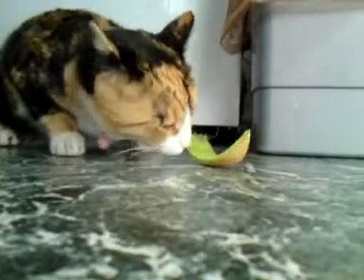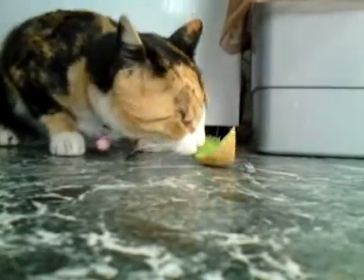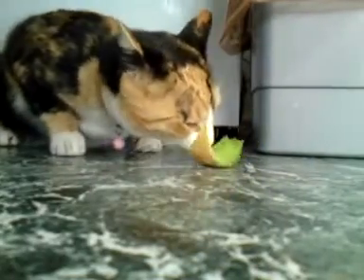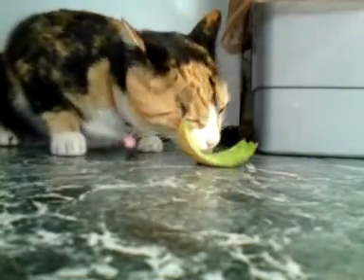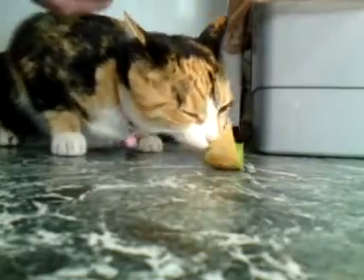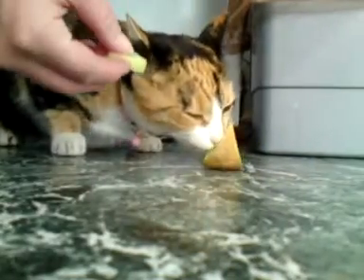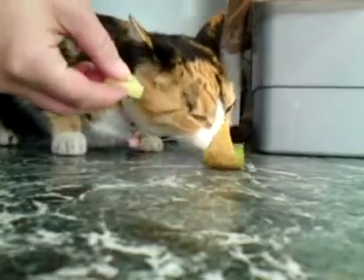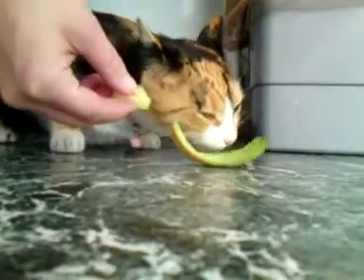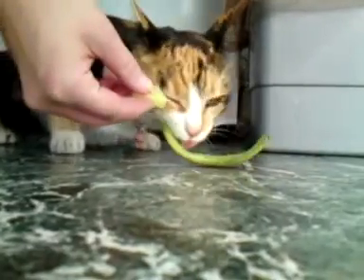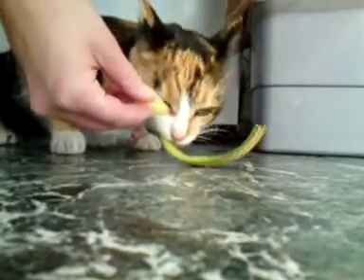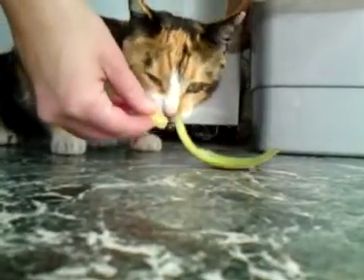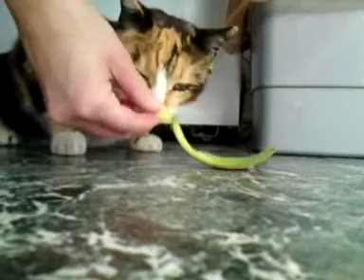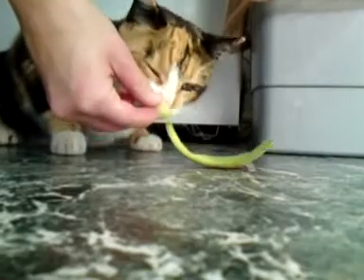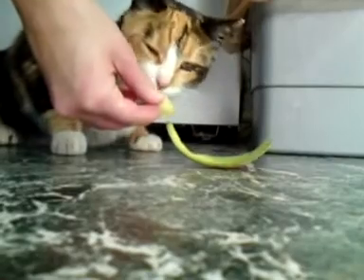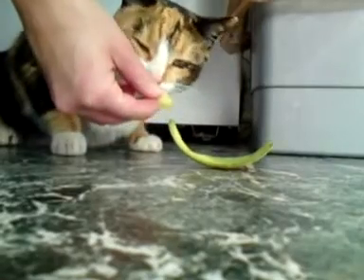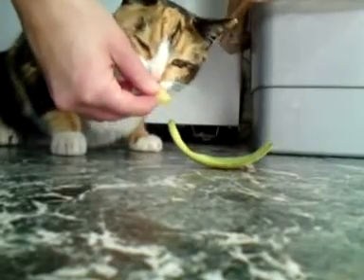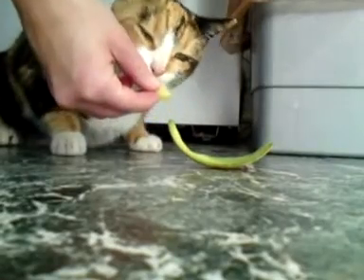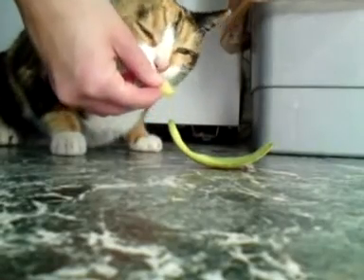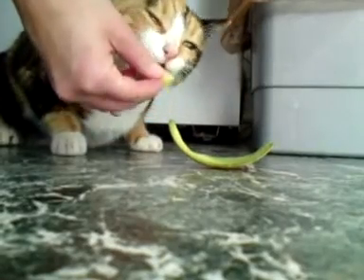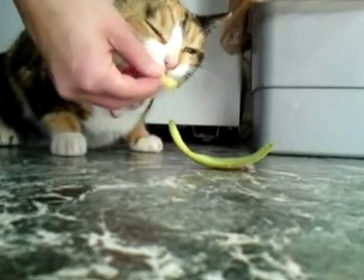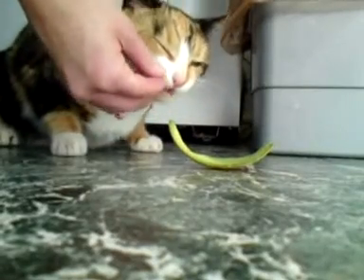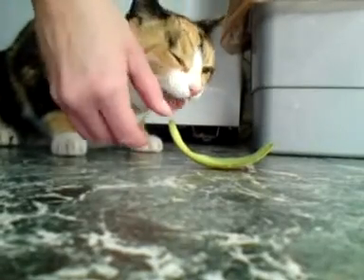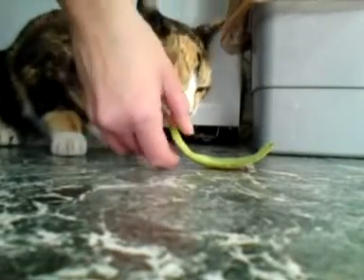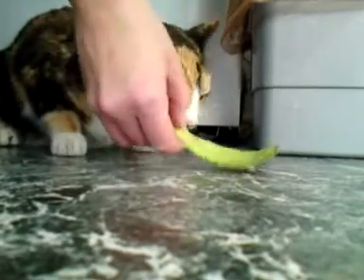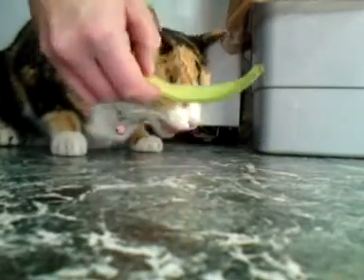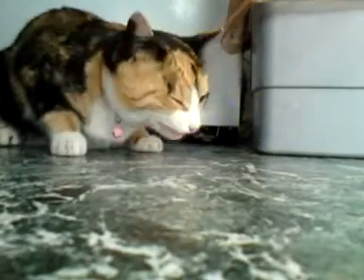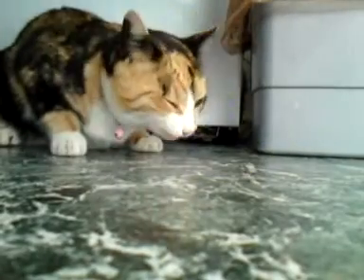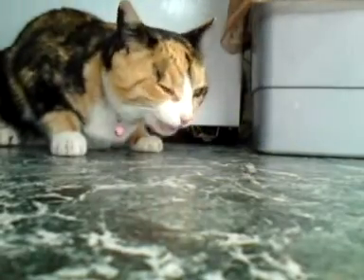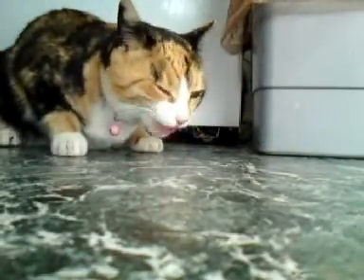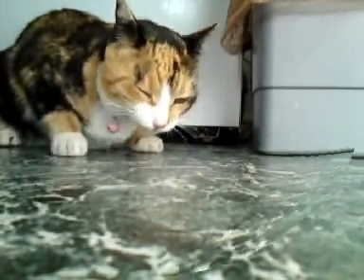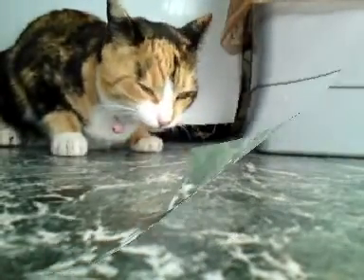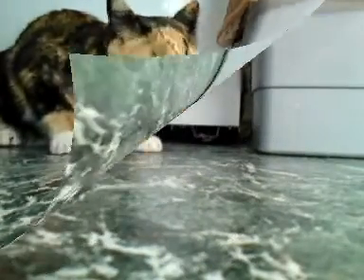Here we go, have a real piece here, look, this is a nice bit — it's a melon.